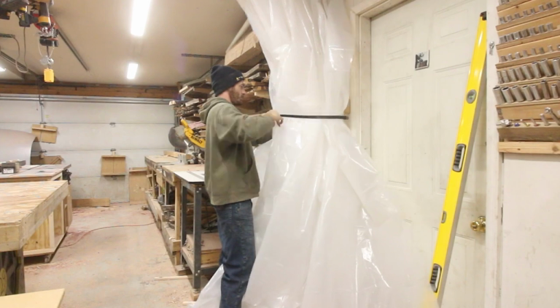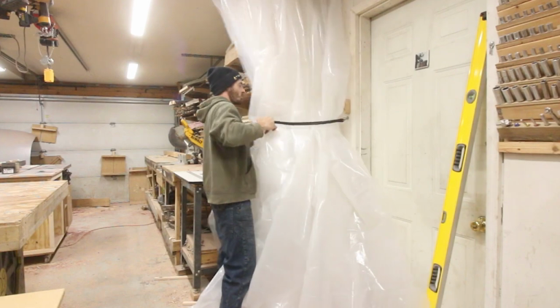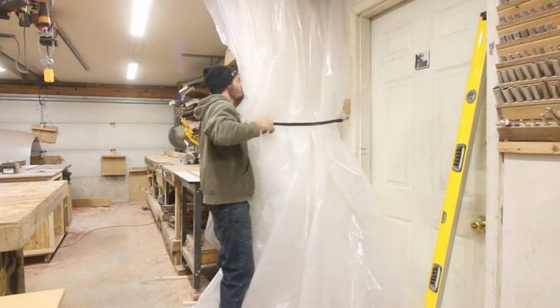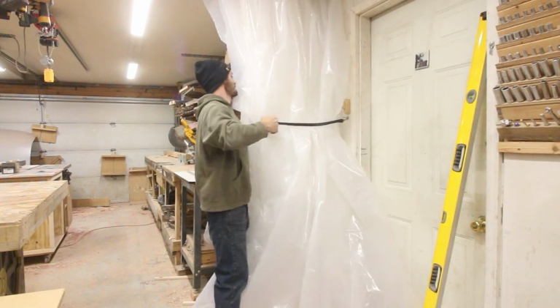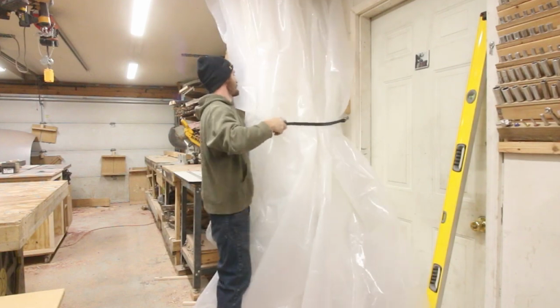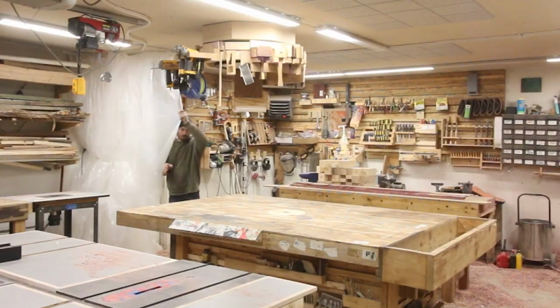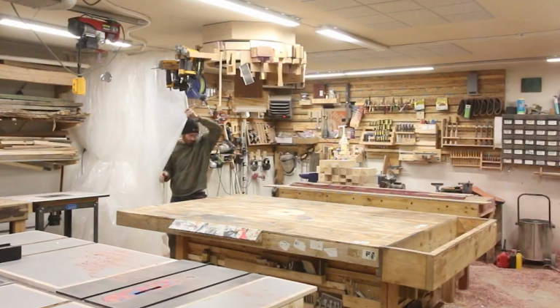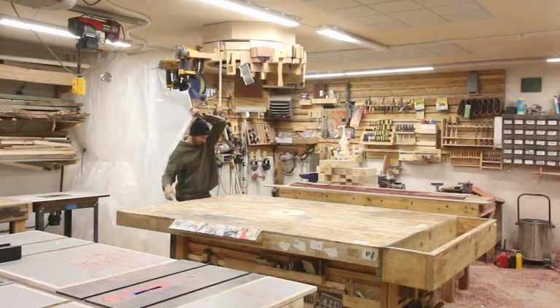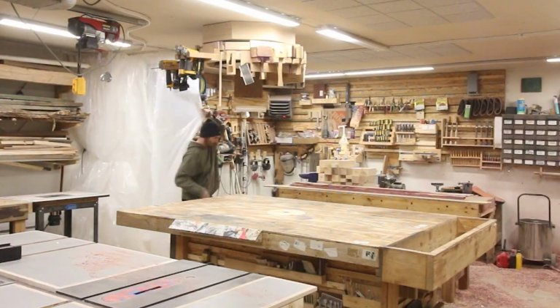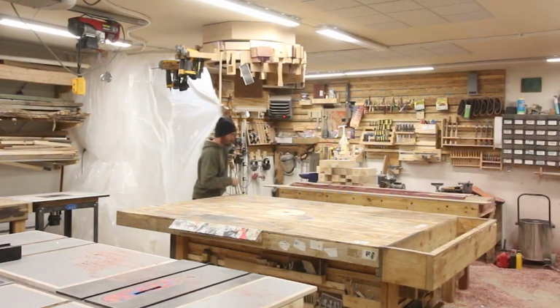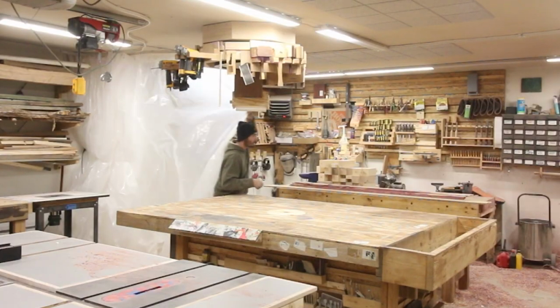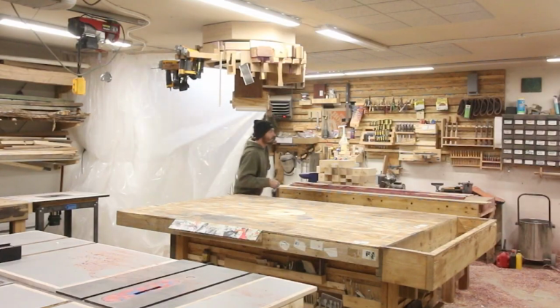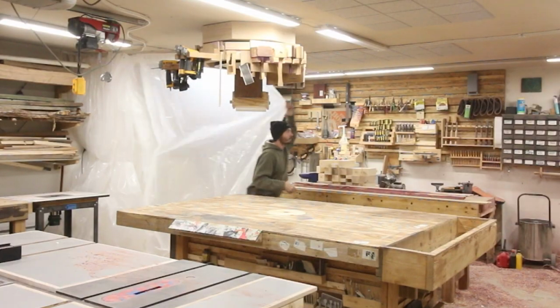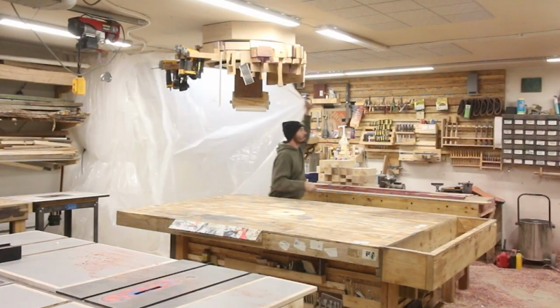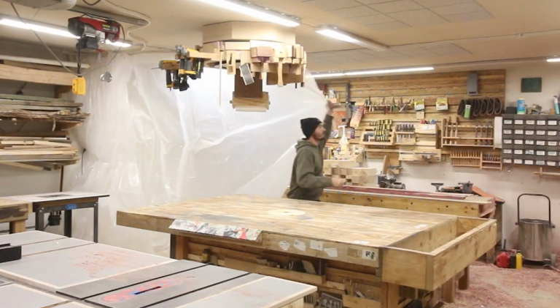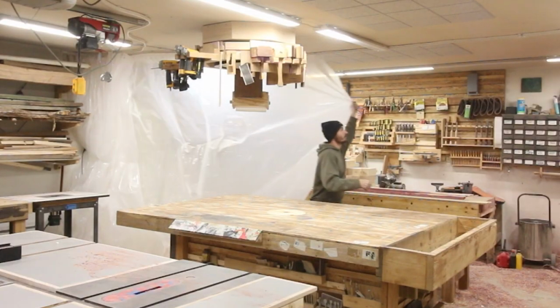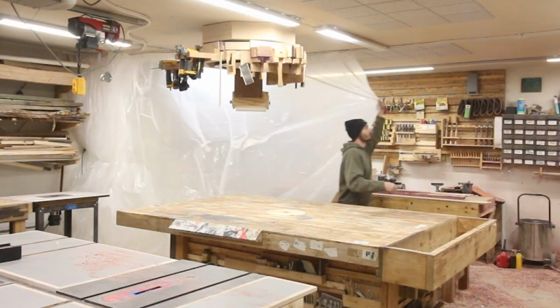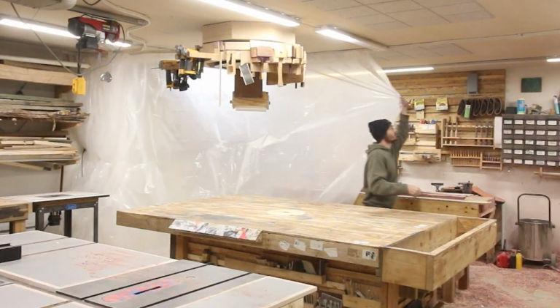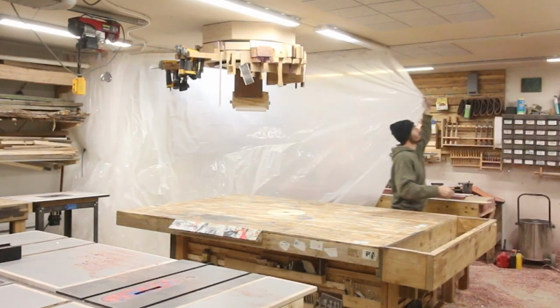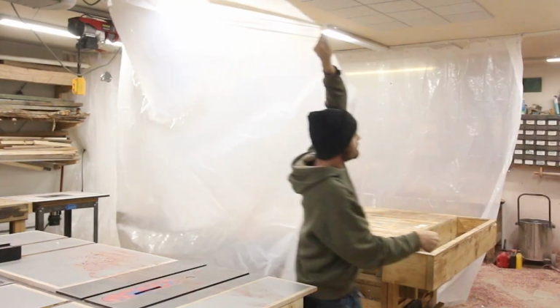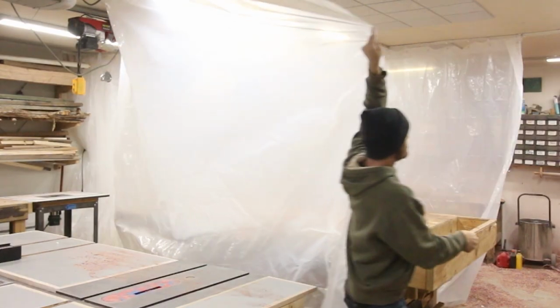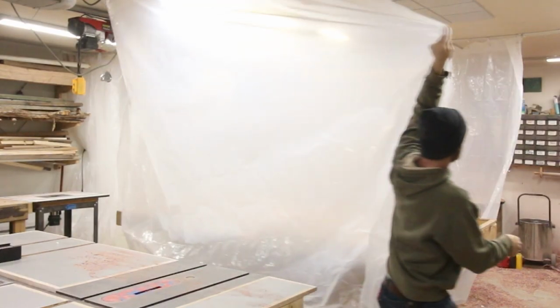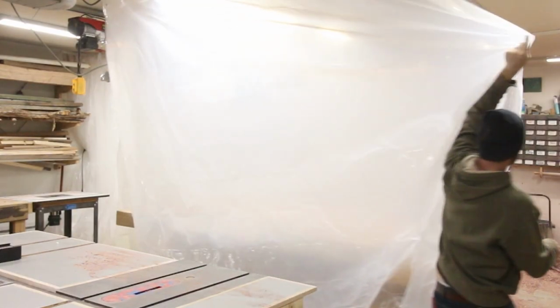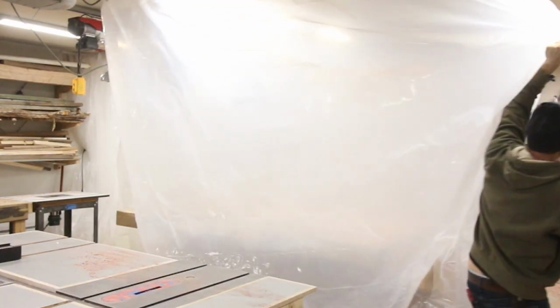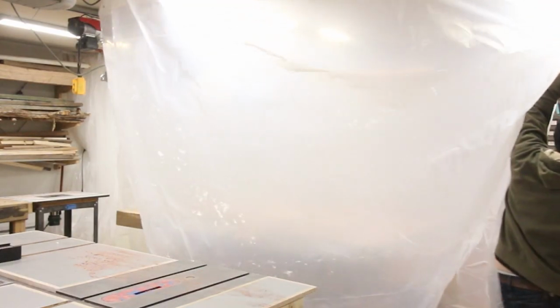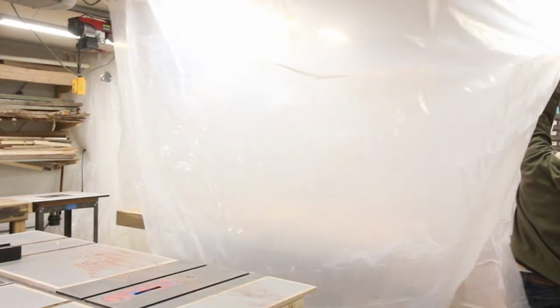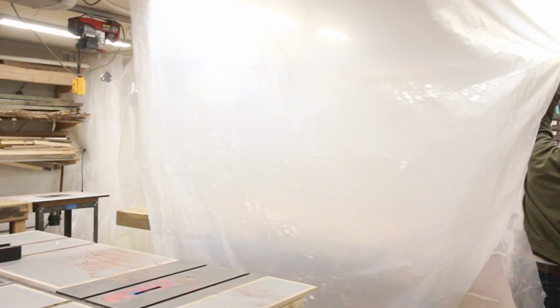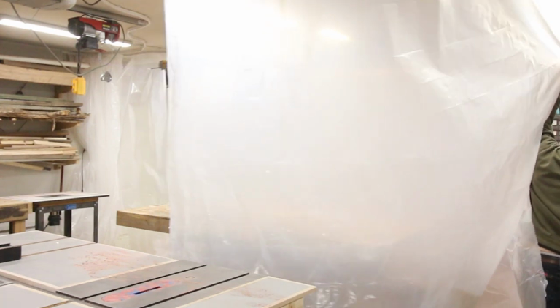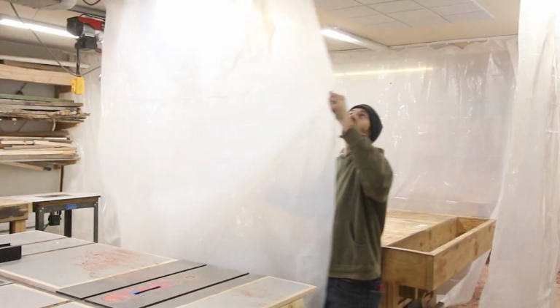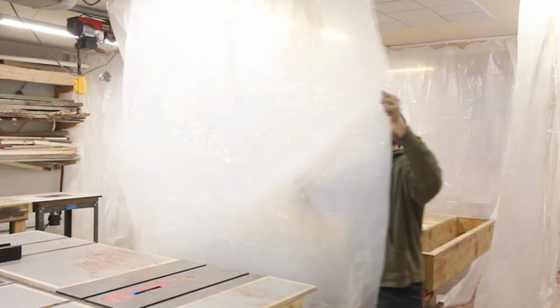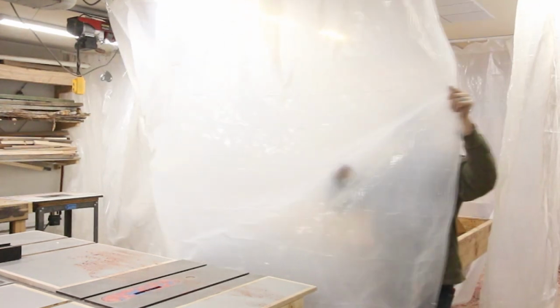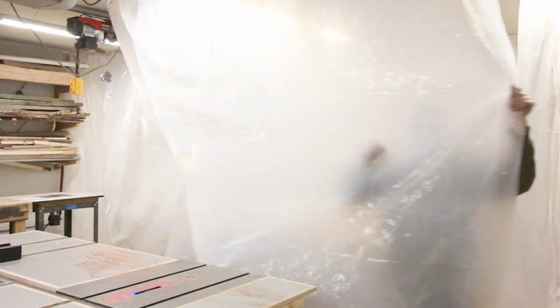How's it going everybody? Today I wanted to do an experiment and see if I could create a deployable painting room in the middle of my workshop. Here's what I came up with.